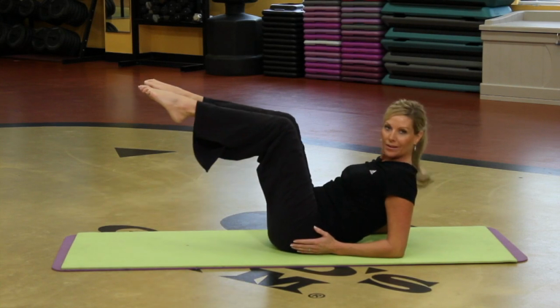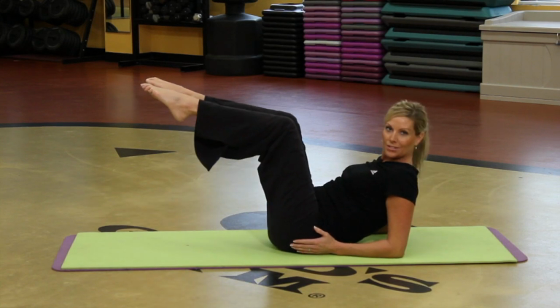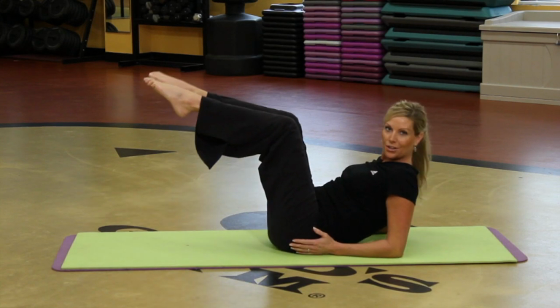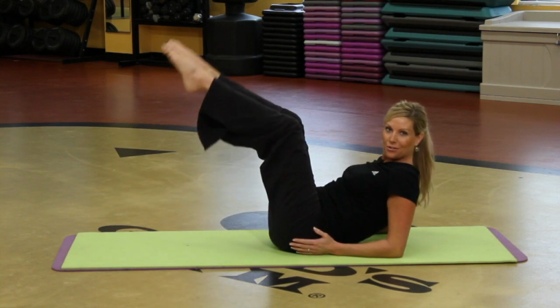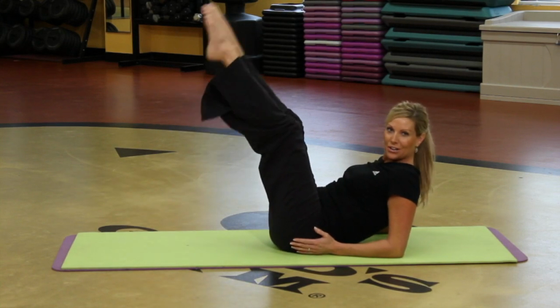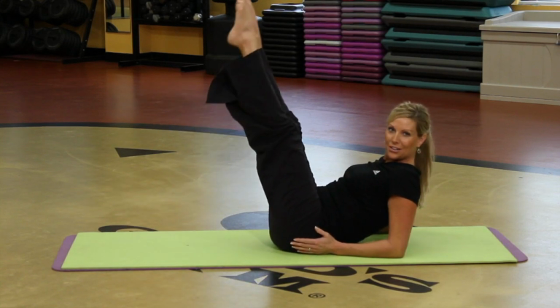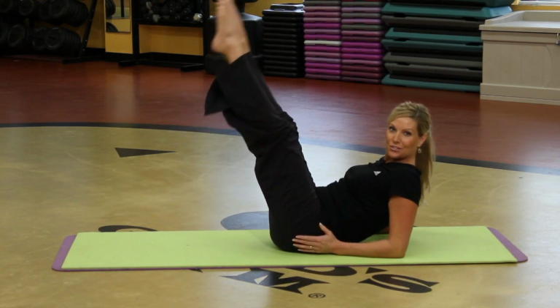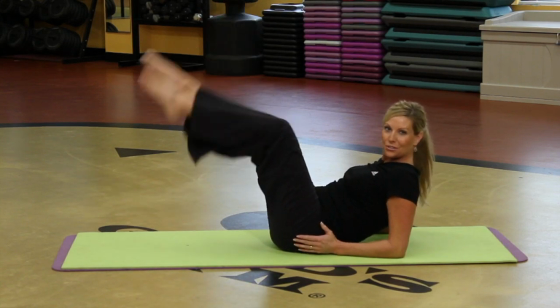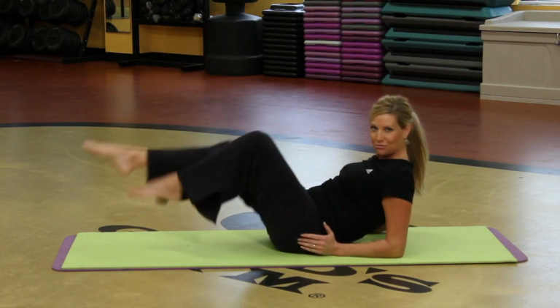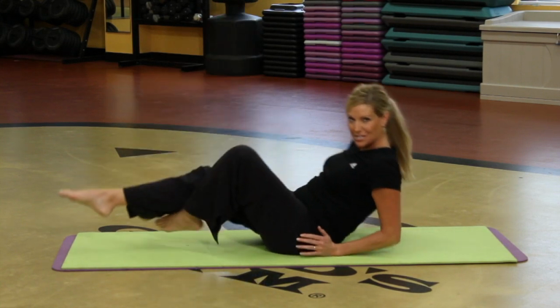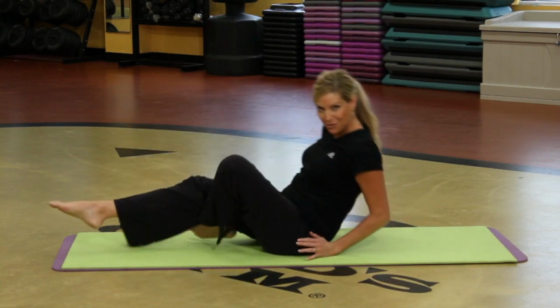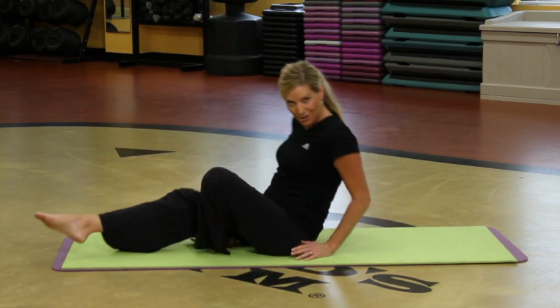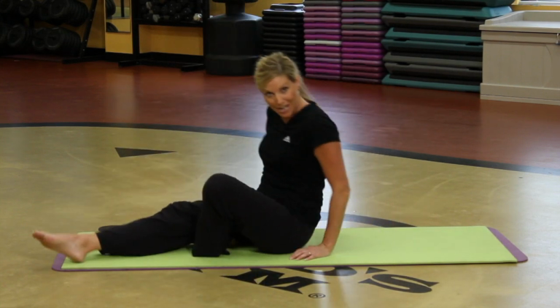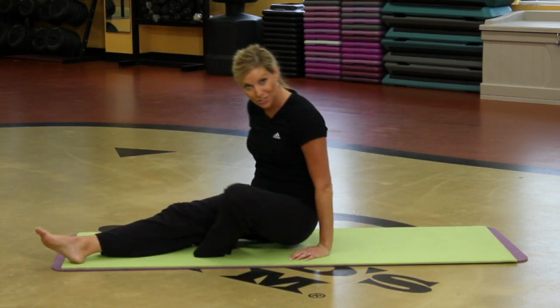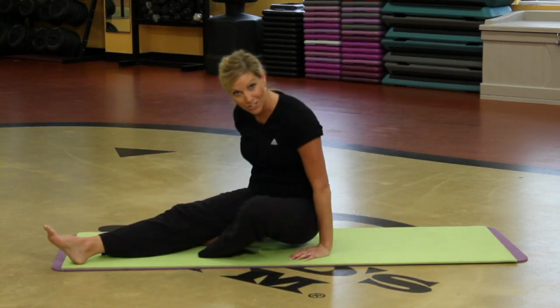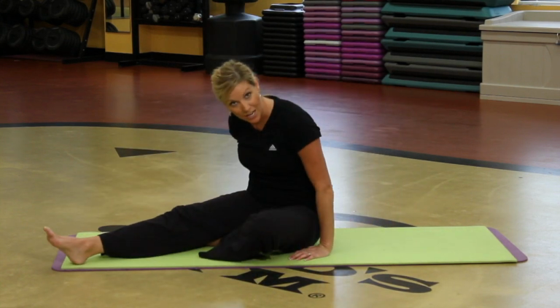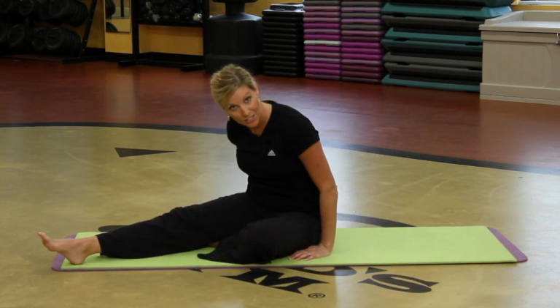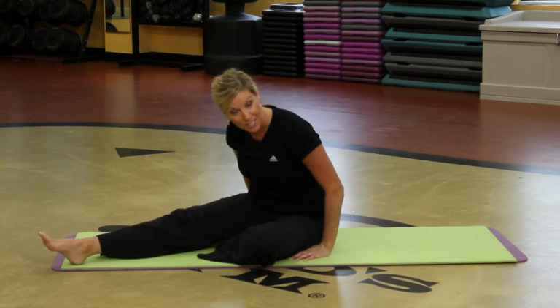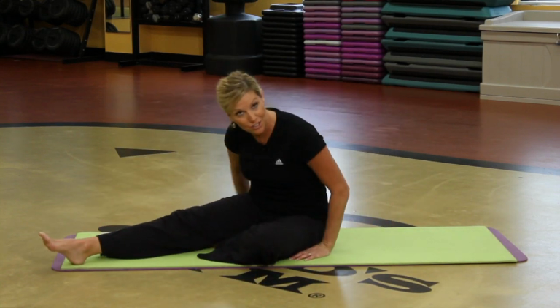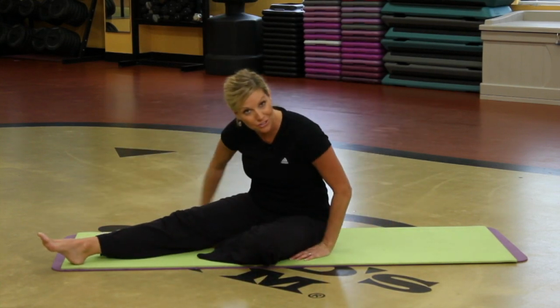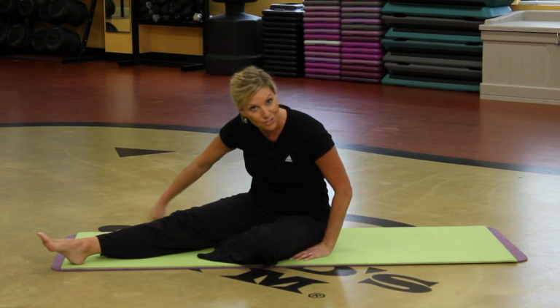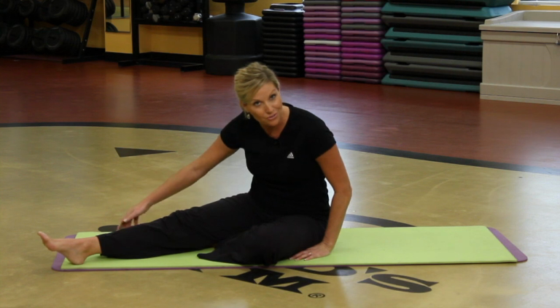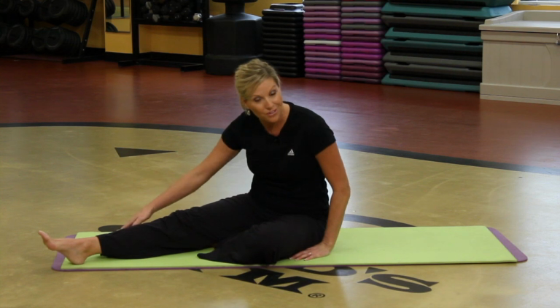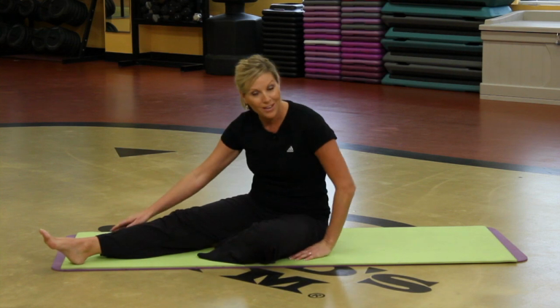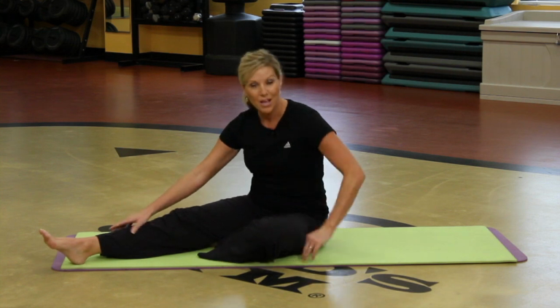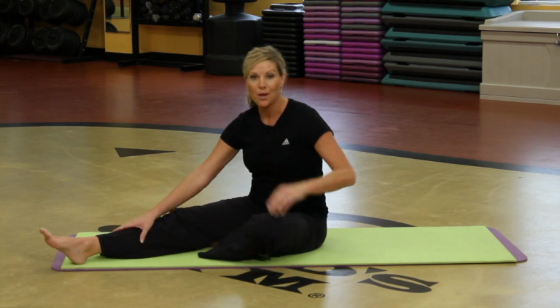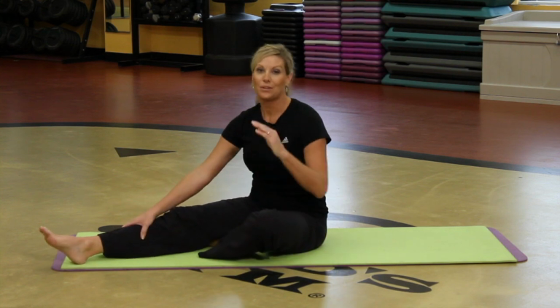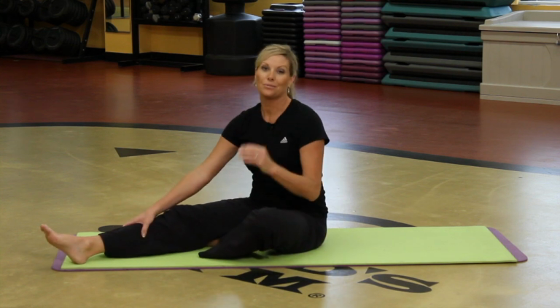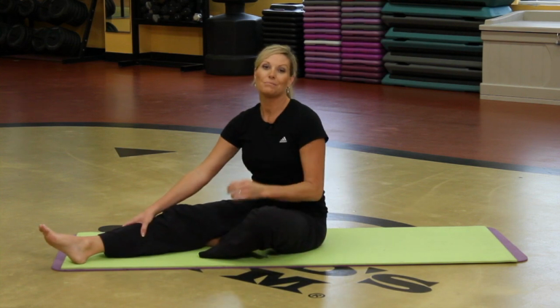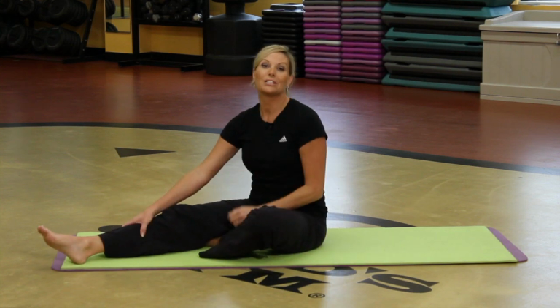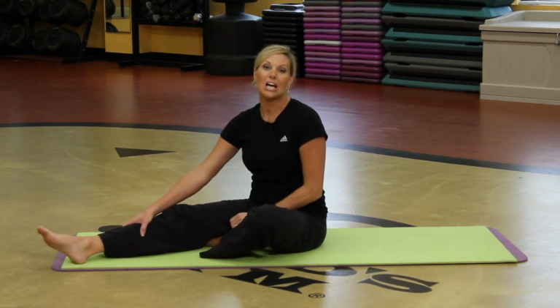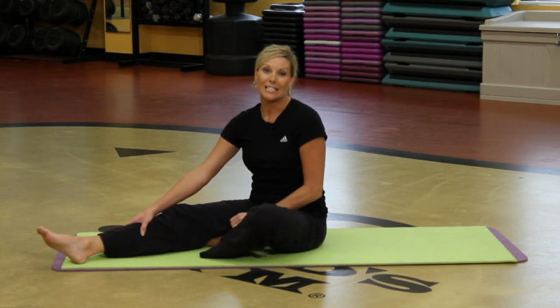So those are three great exercises that you can do while doing Pilates.